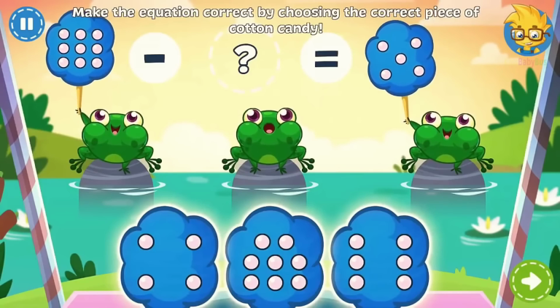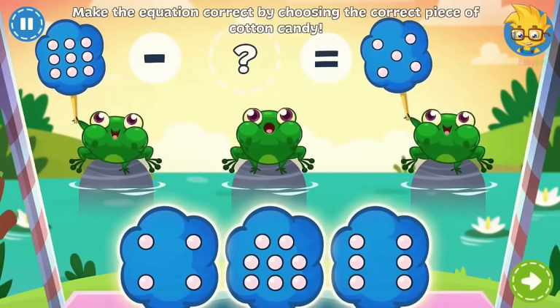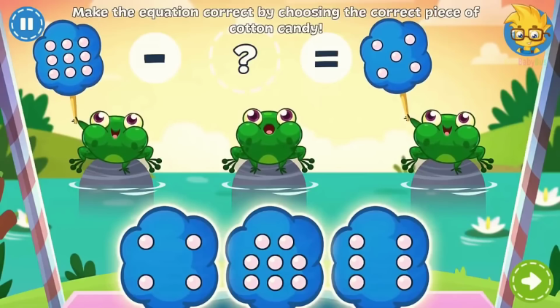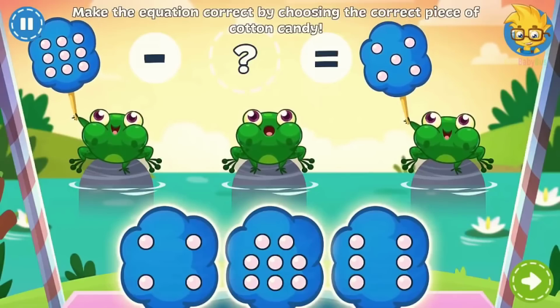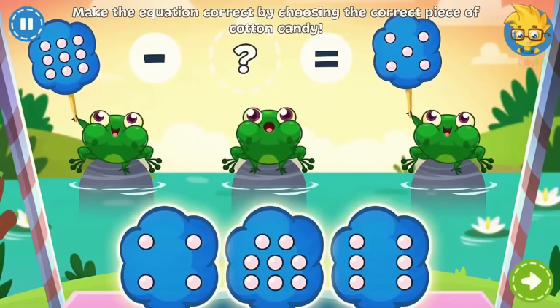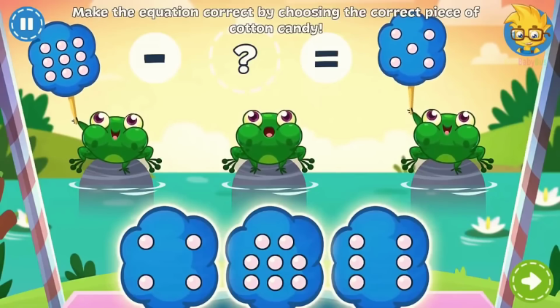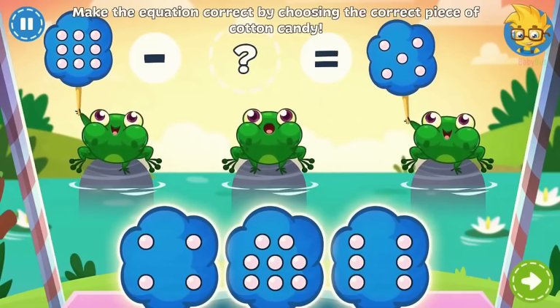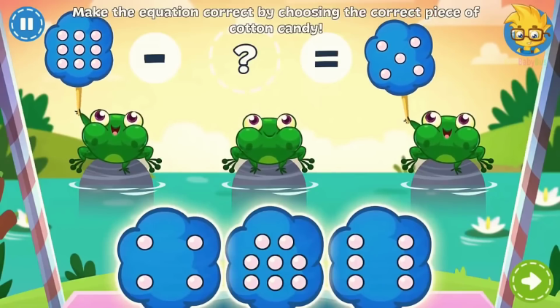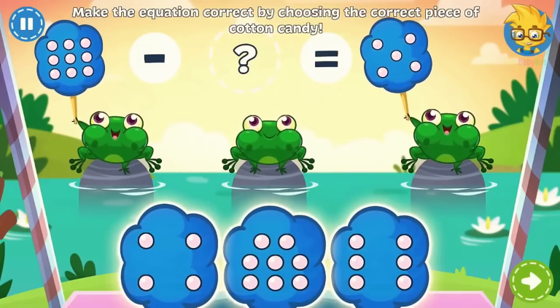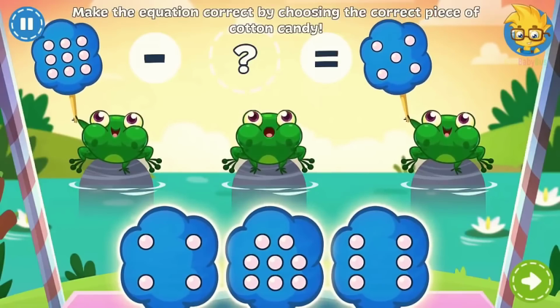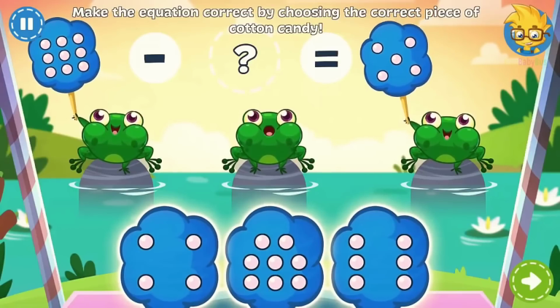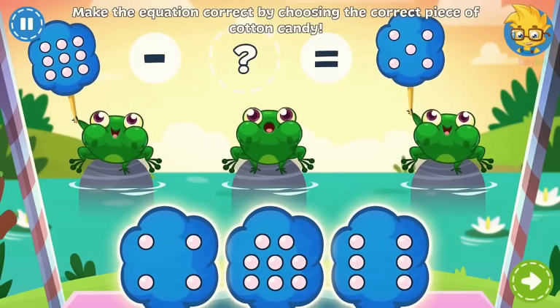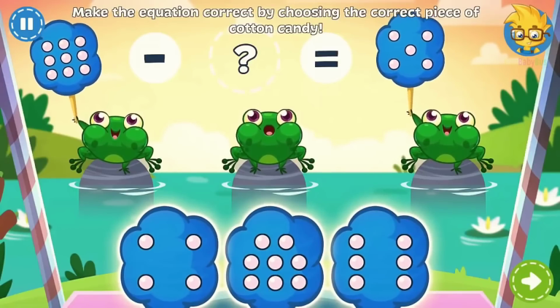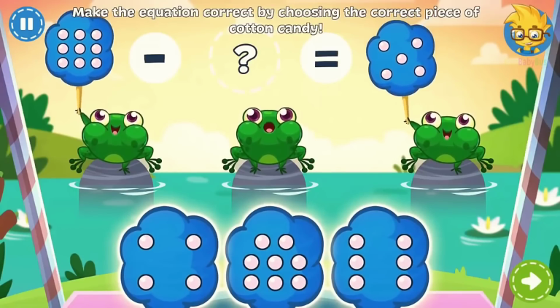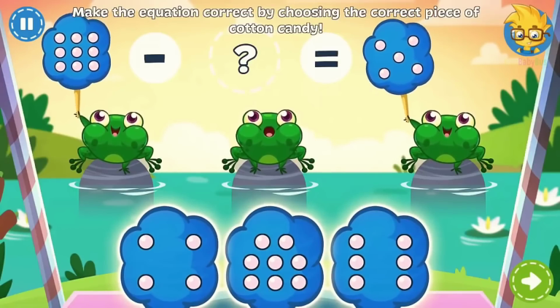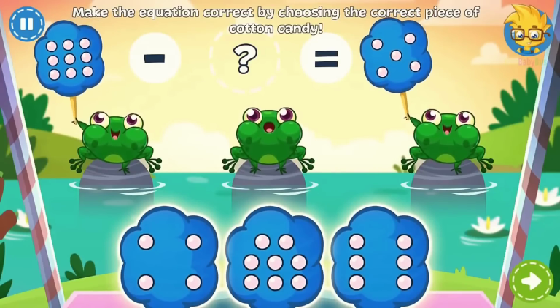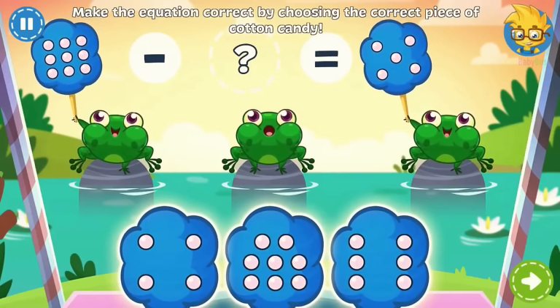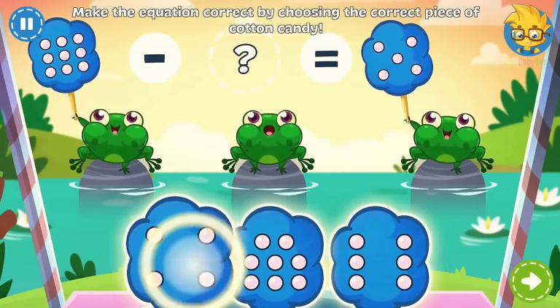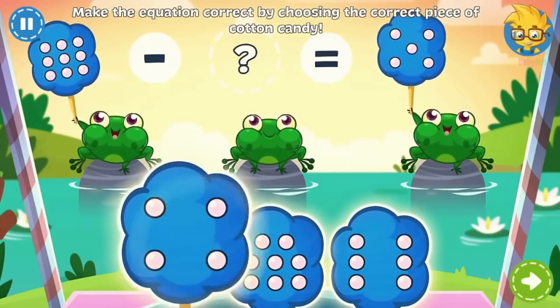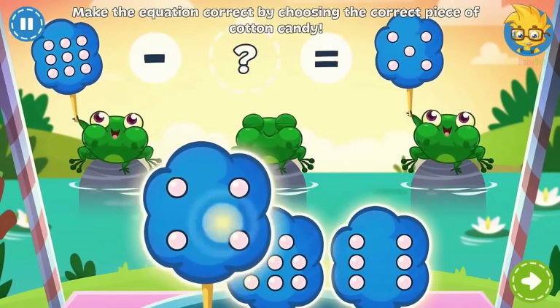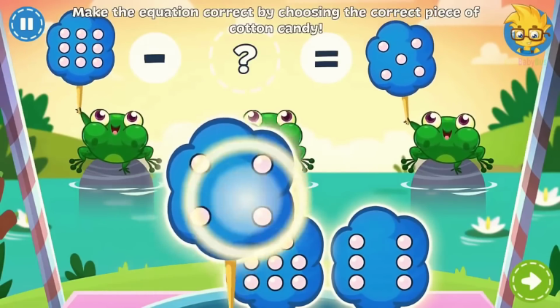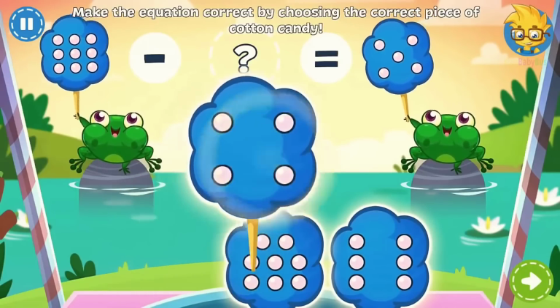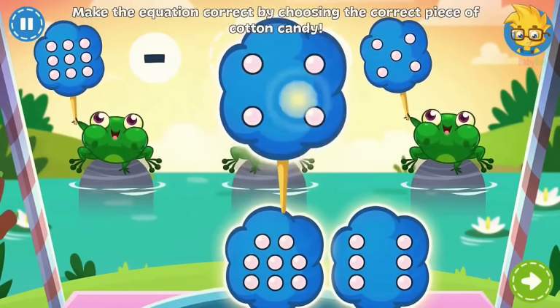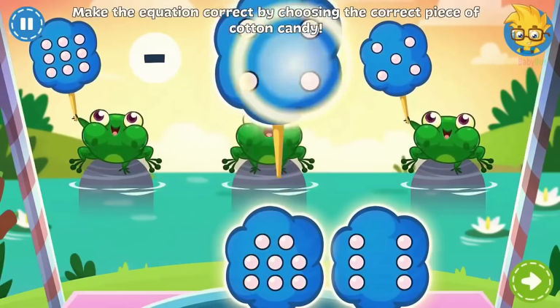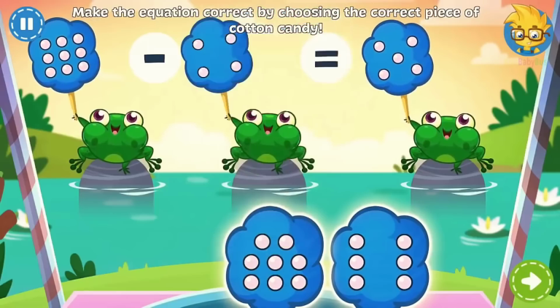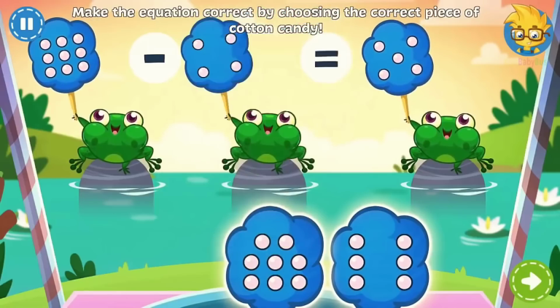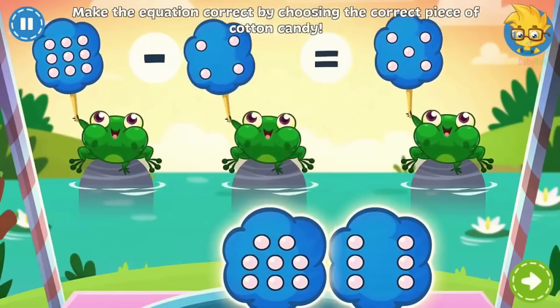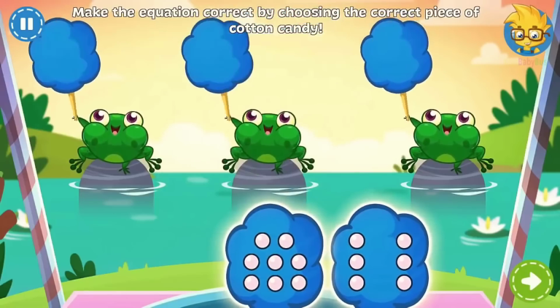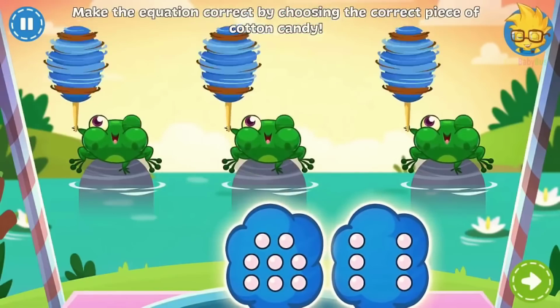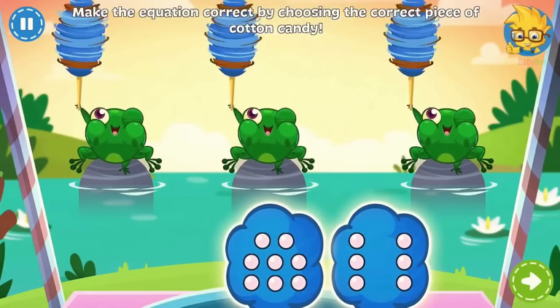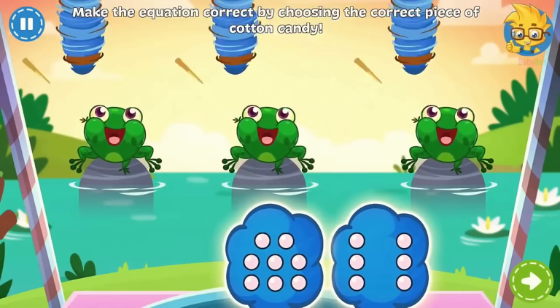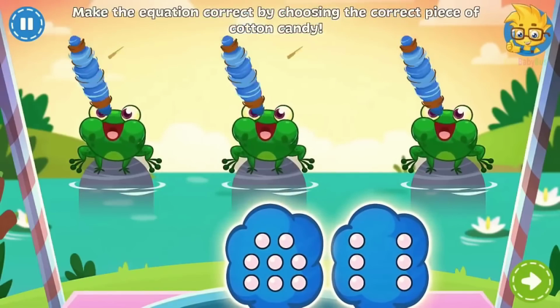One frog is missing his cotton candy. Tap on the correct one to make the equation correct. You rock.